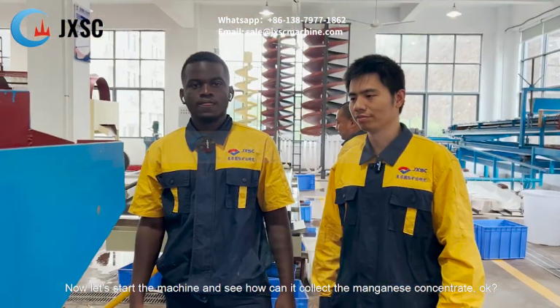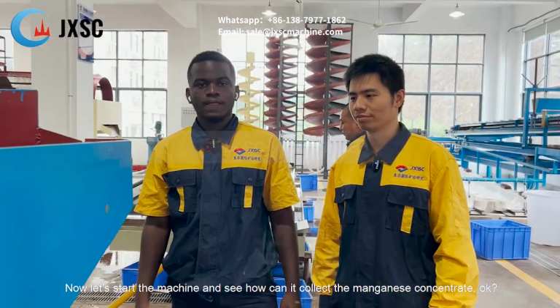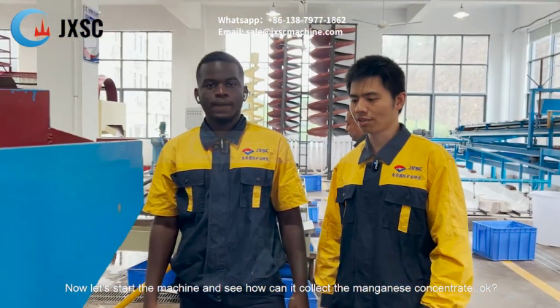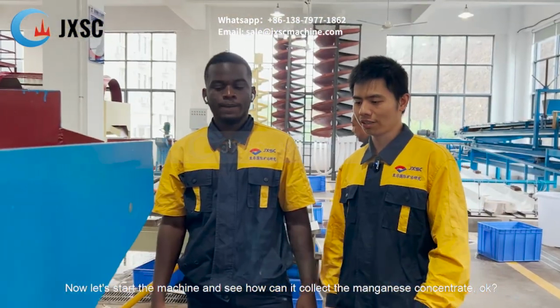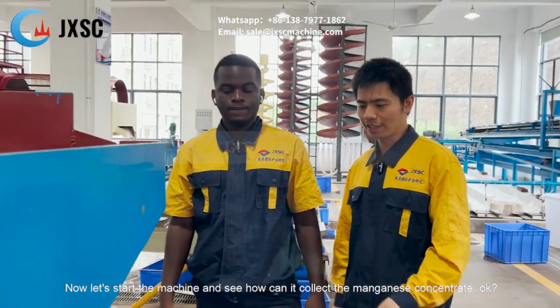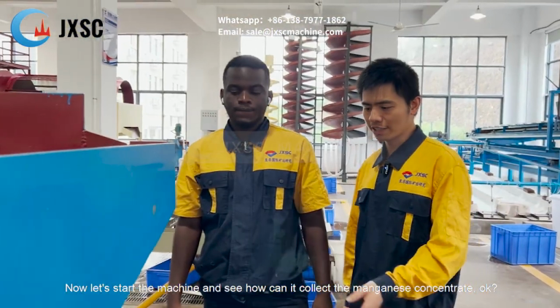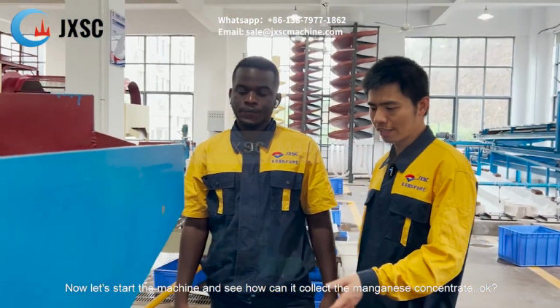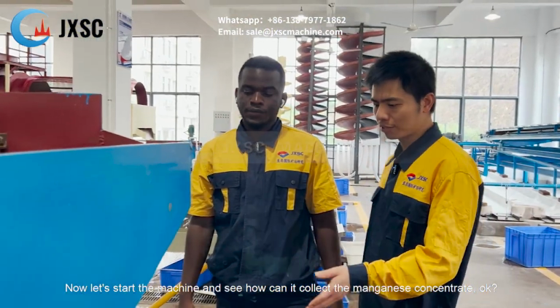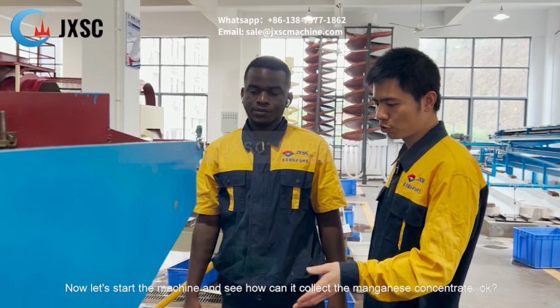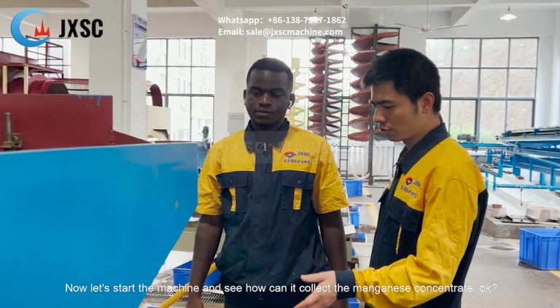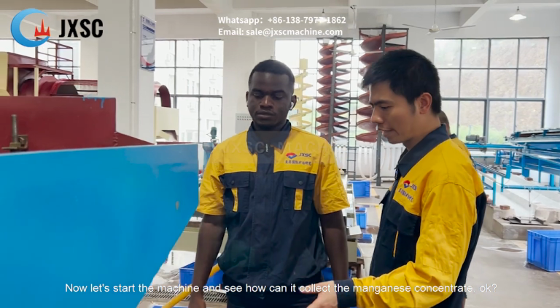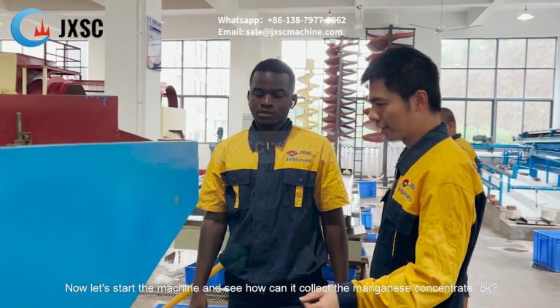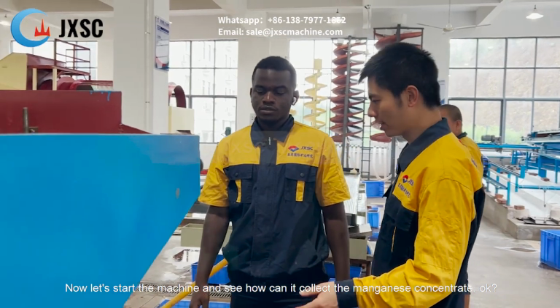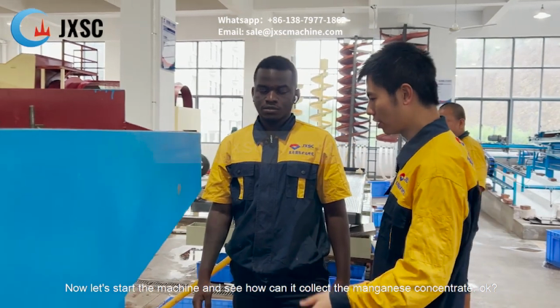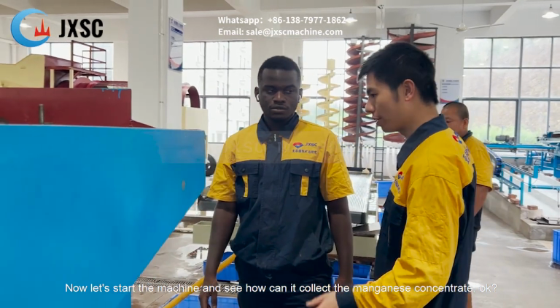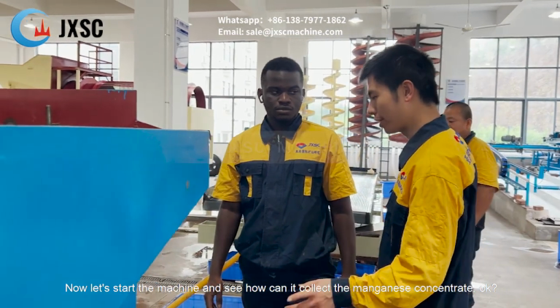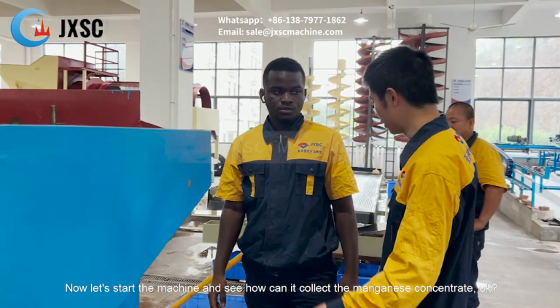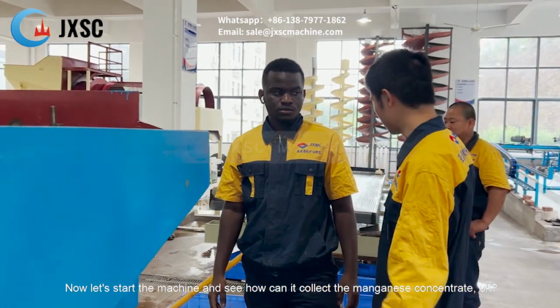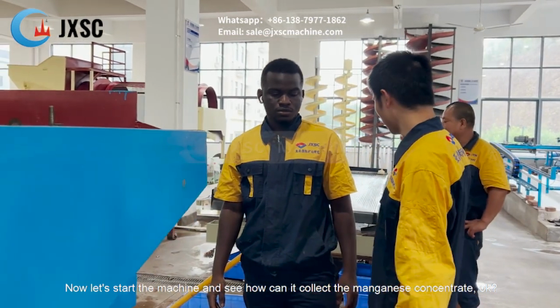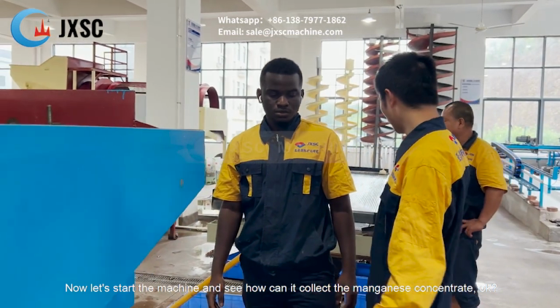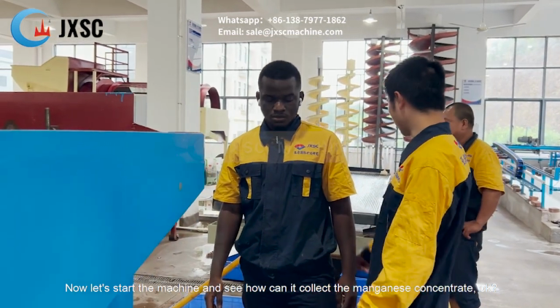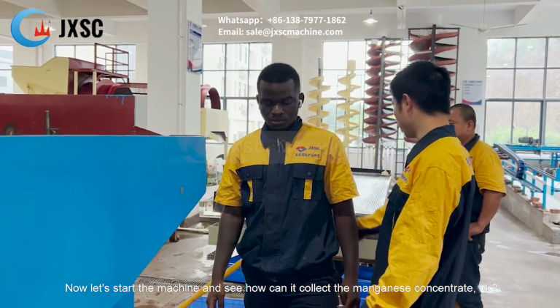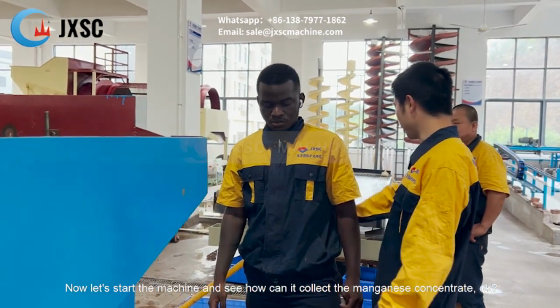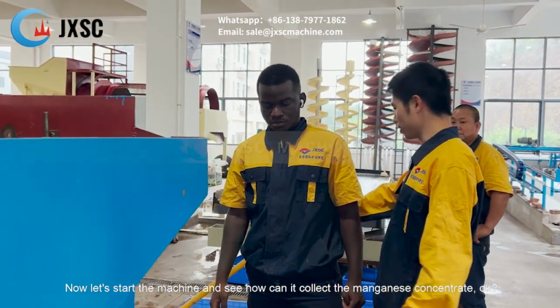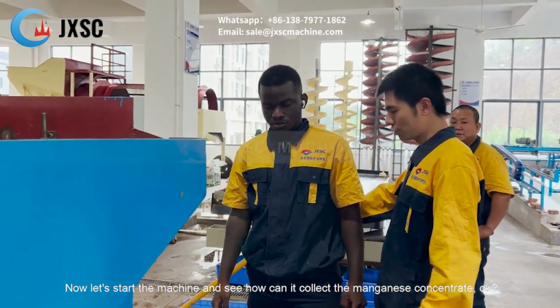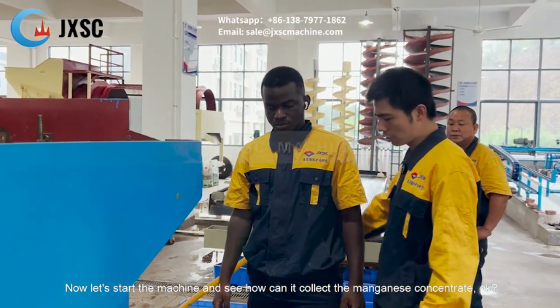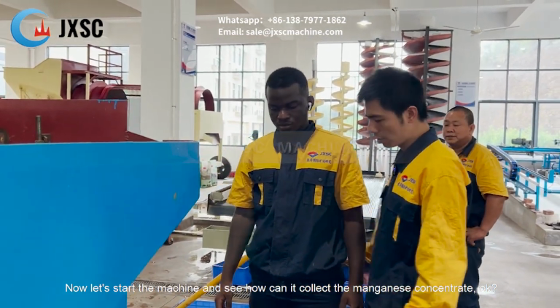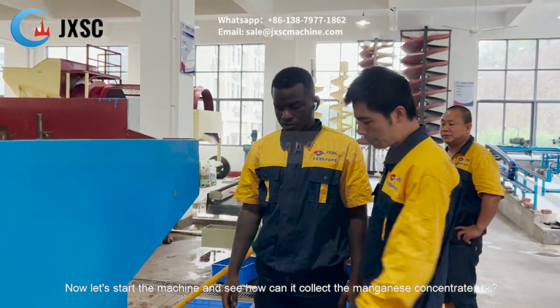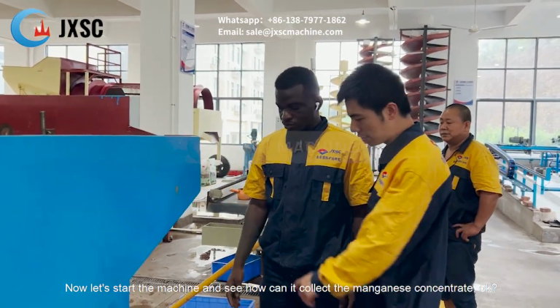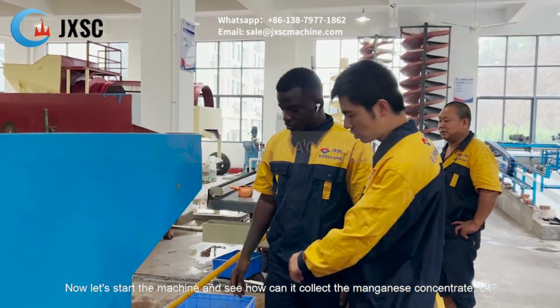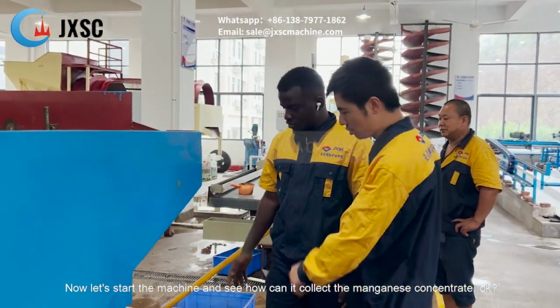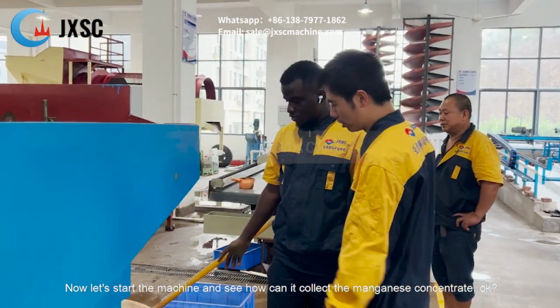Now let's start the machine and see how it can collect the manganese concentrate.